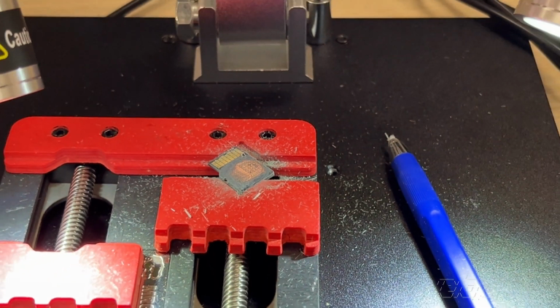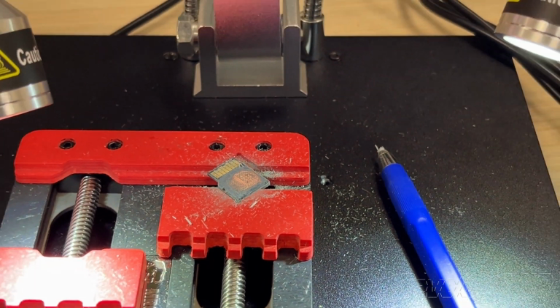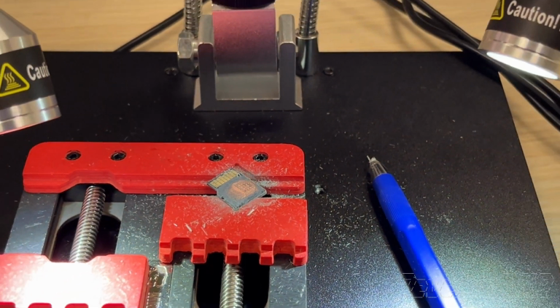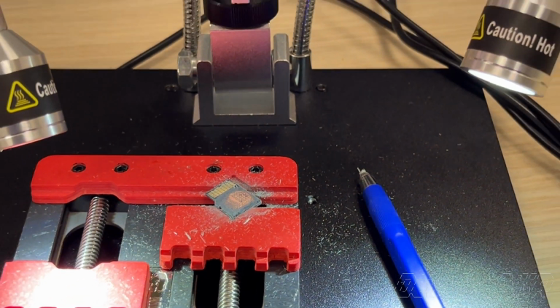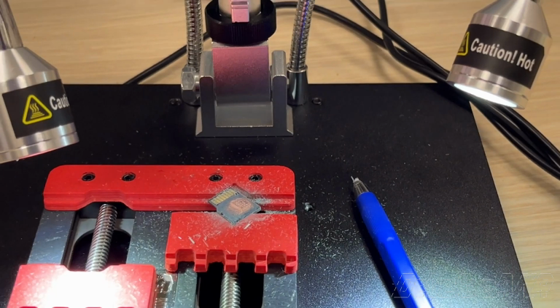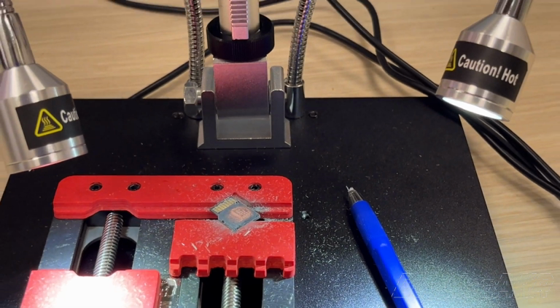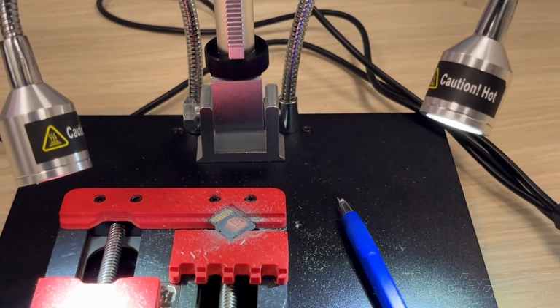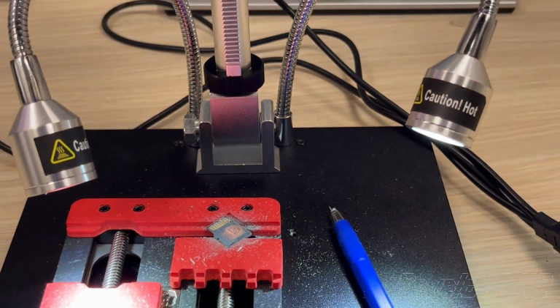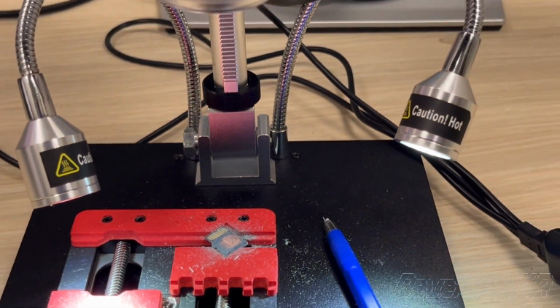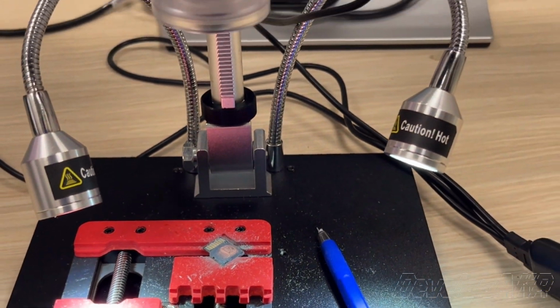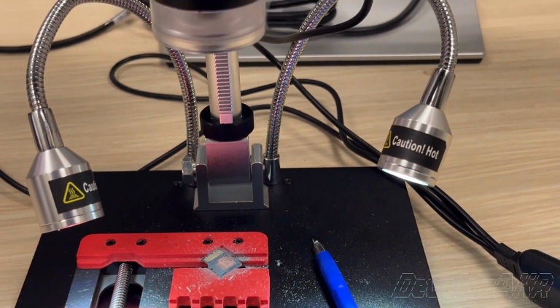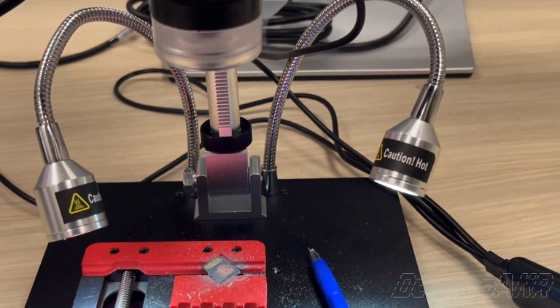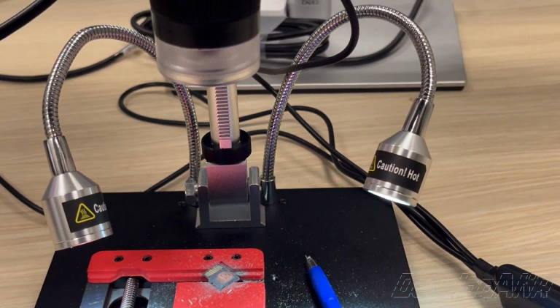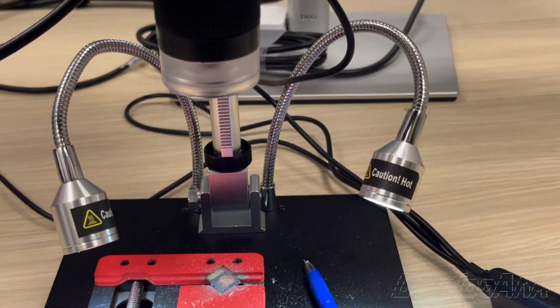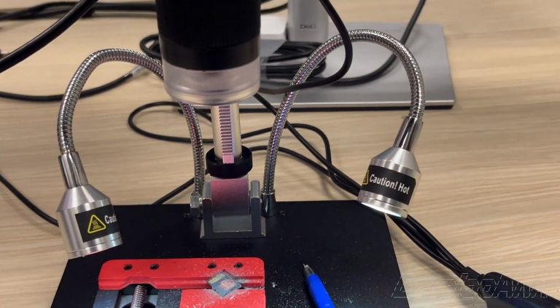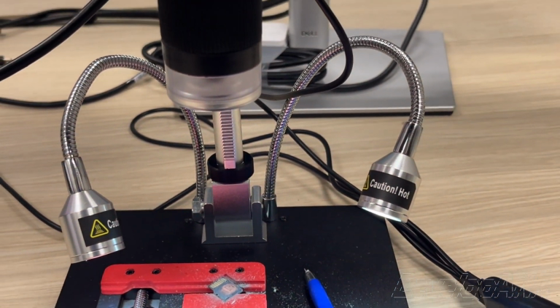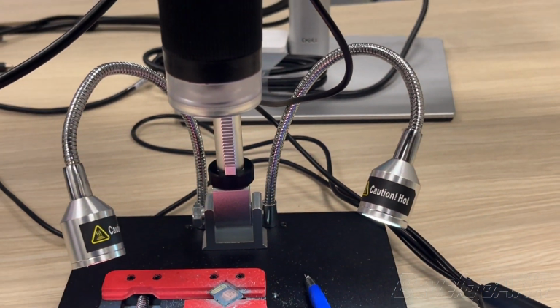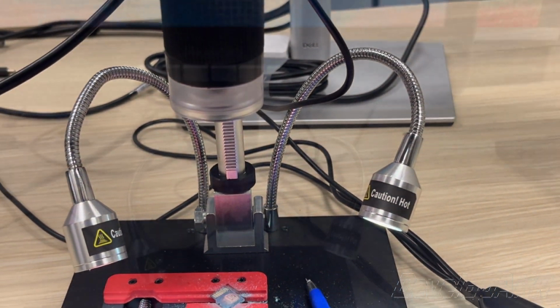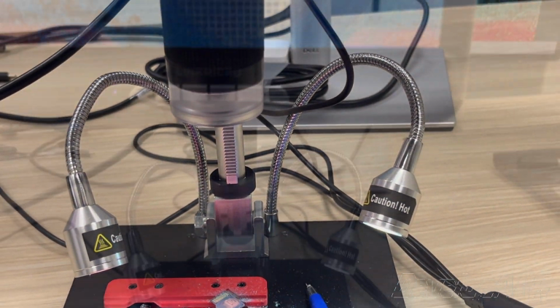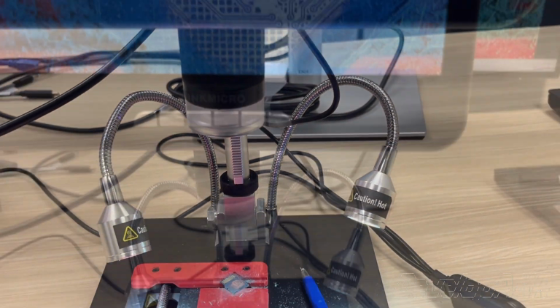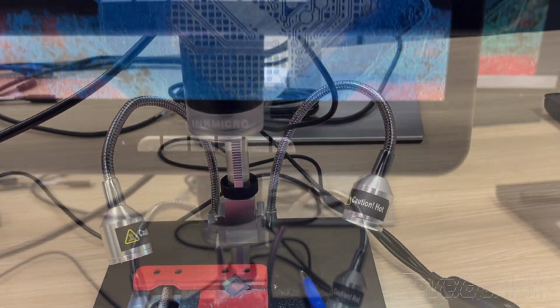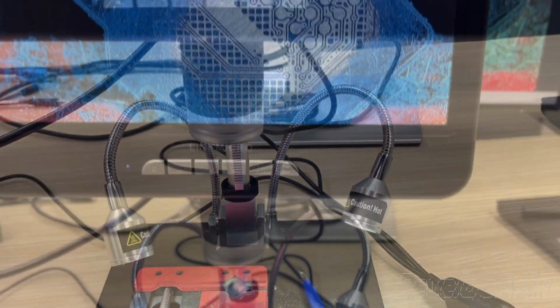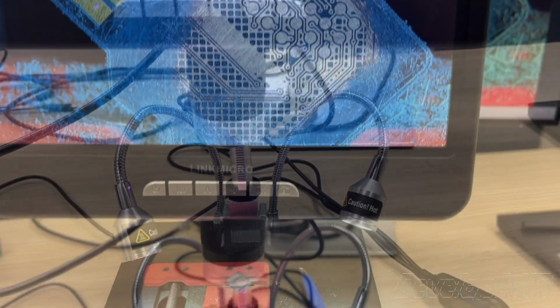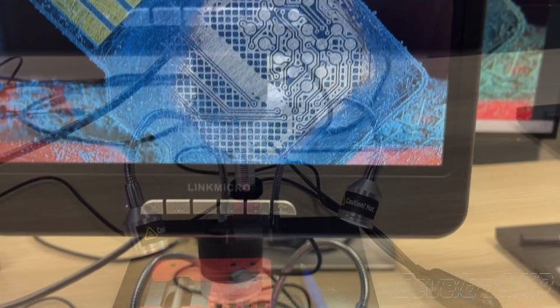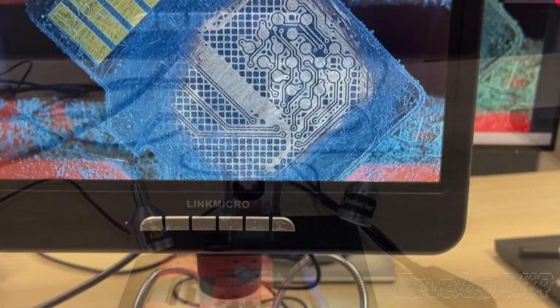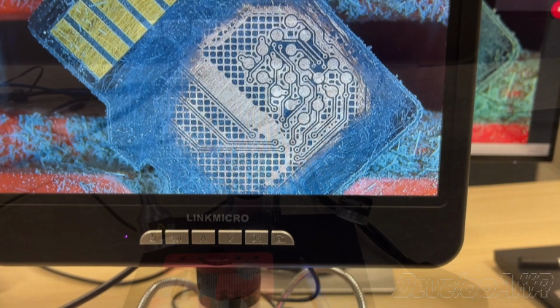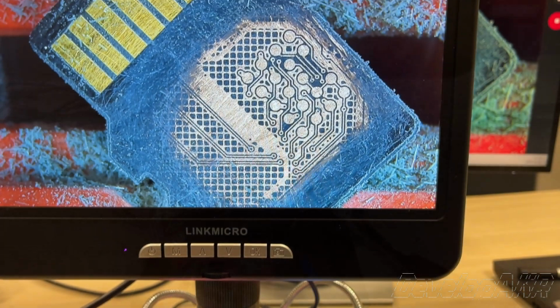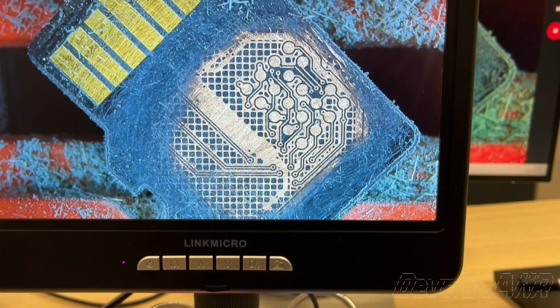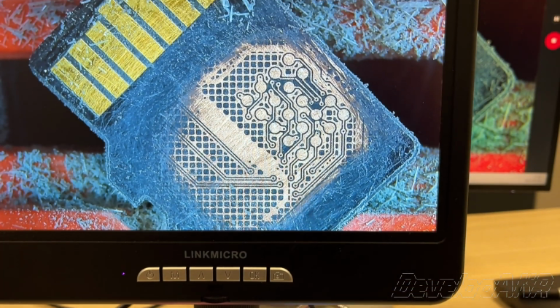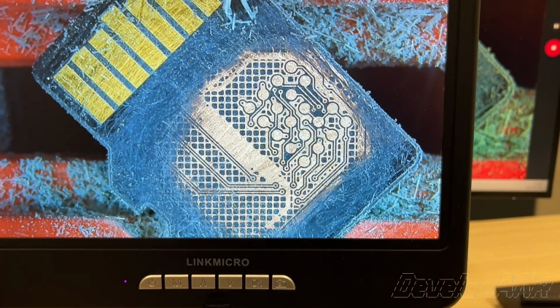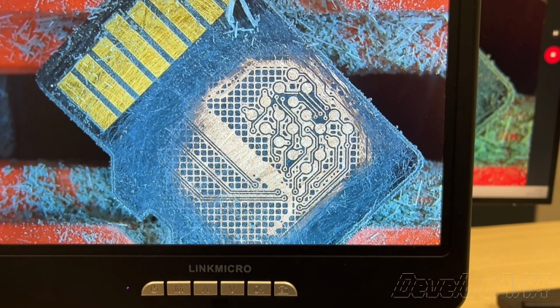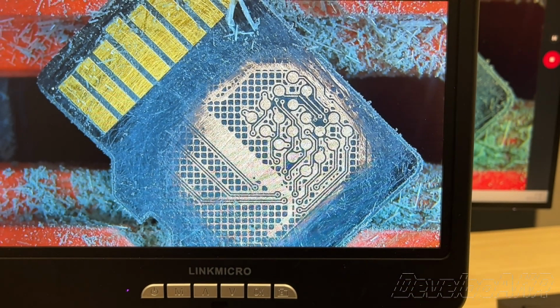Hello! Today I'd like to introduce my new tool, the LingQ Micro Digital Microscope.